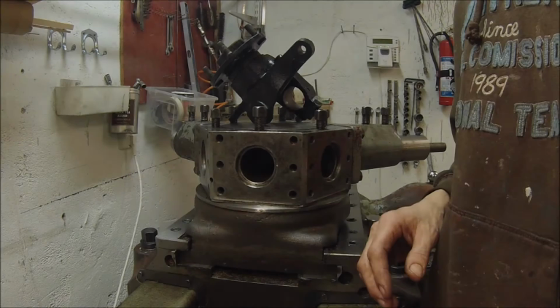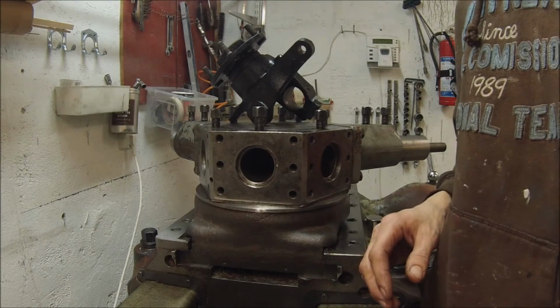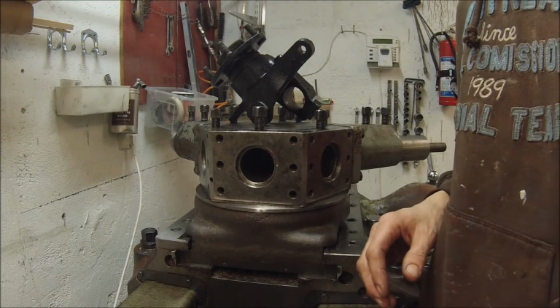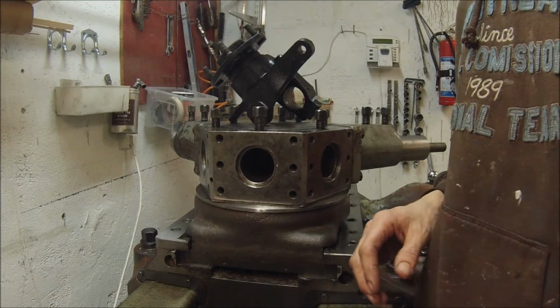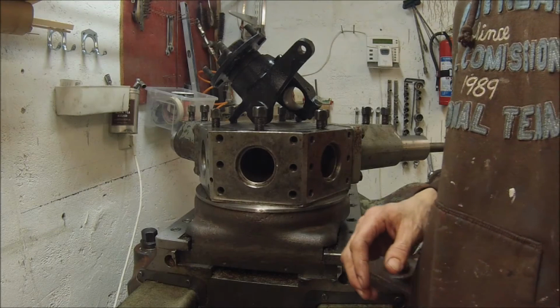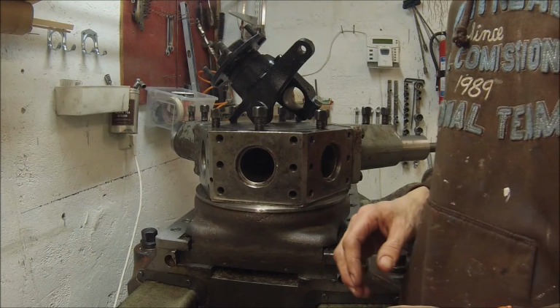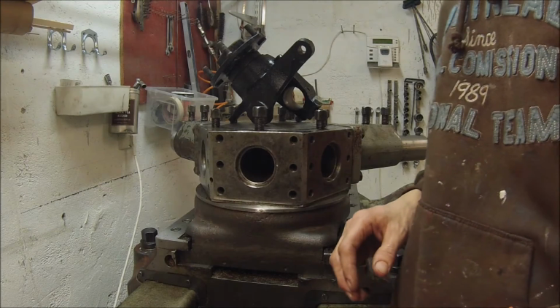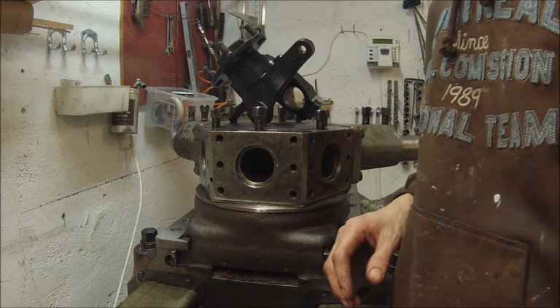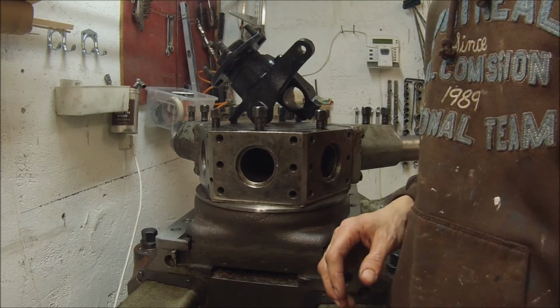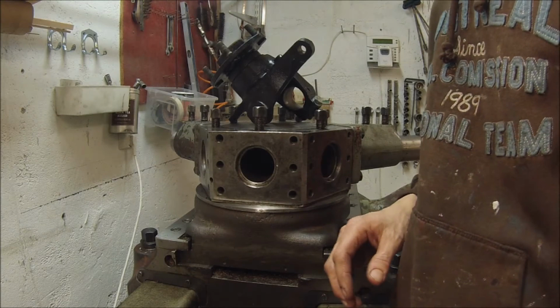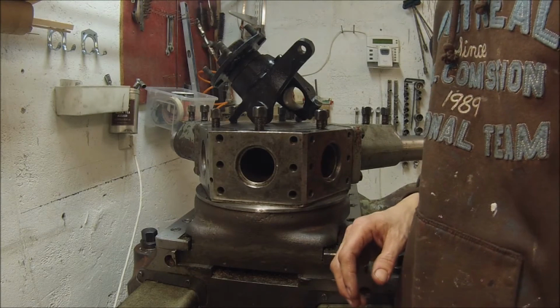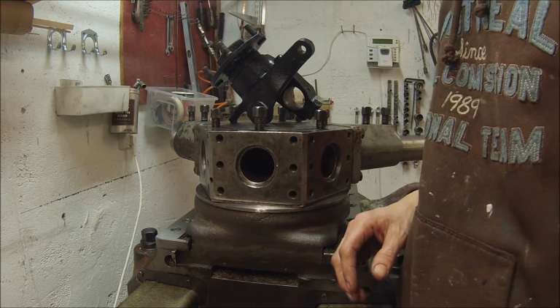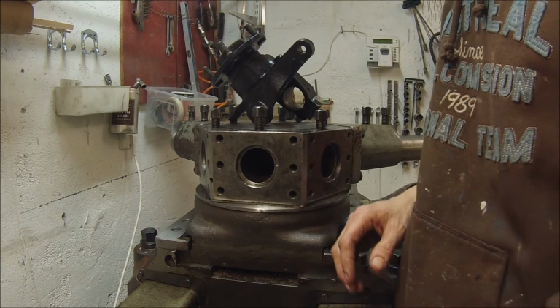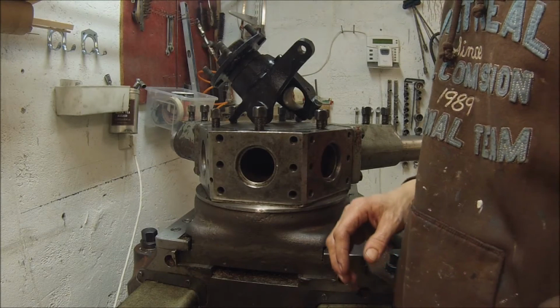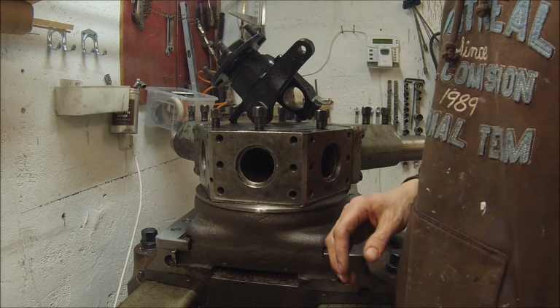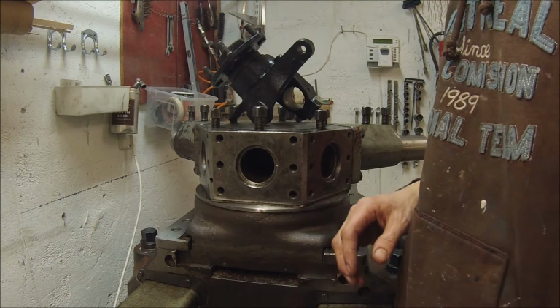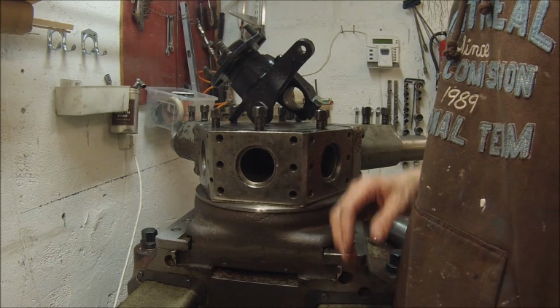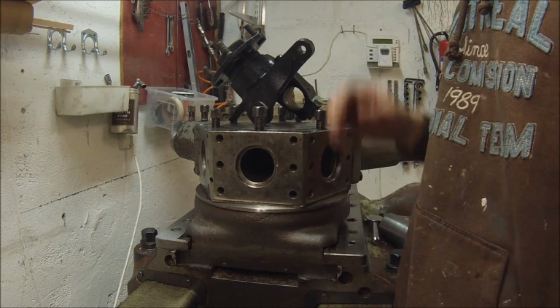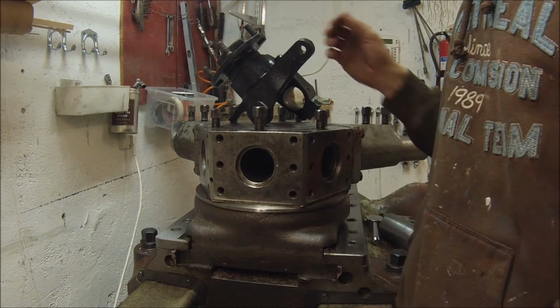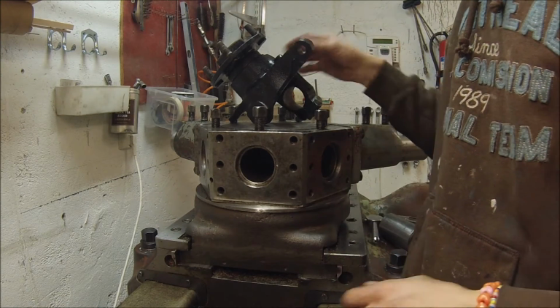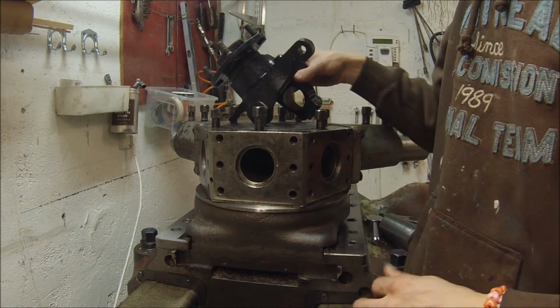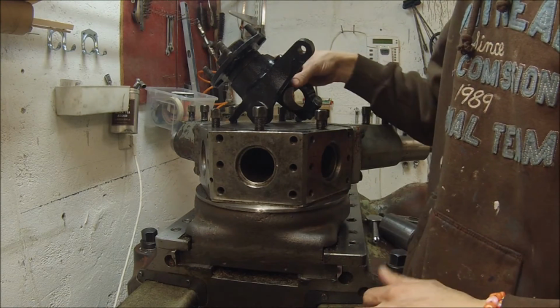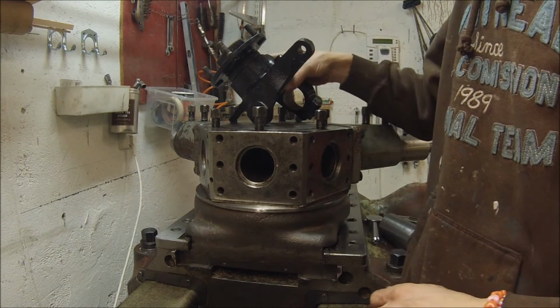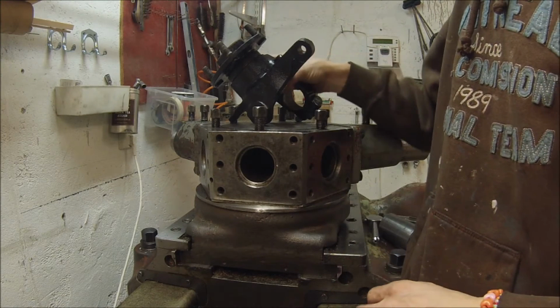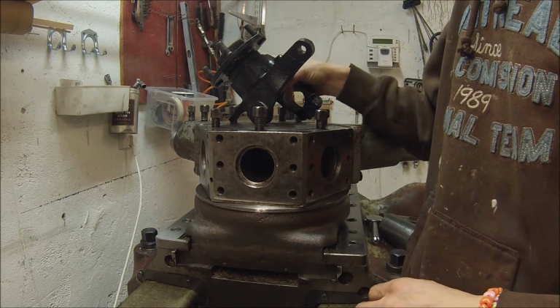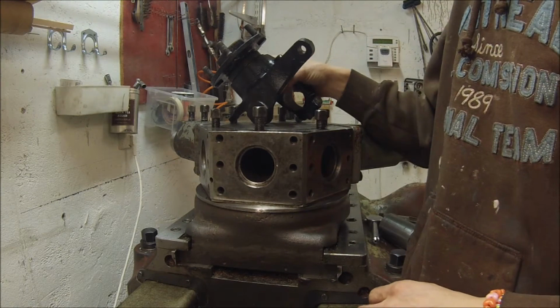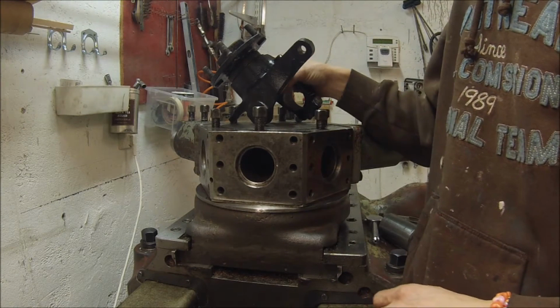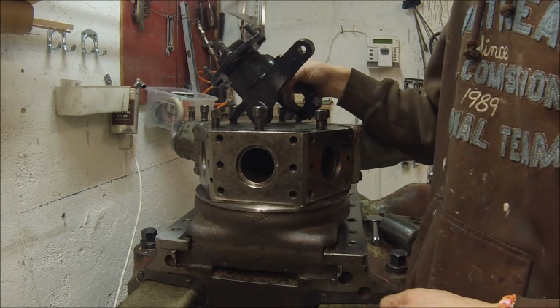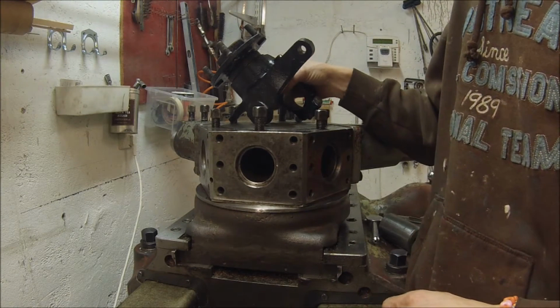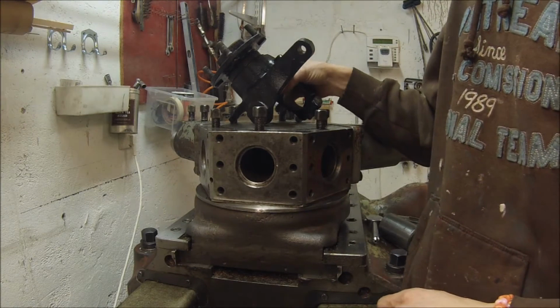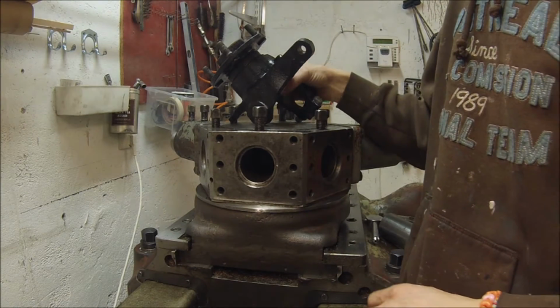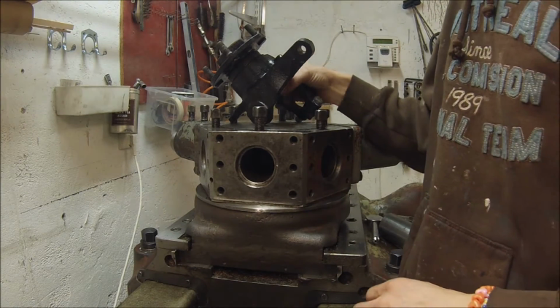Hey there, I want to show this little project I have.